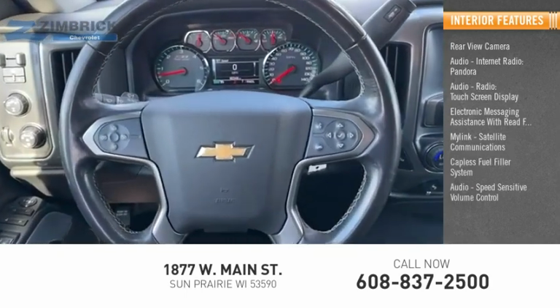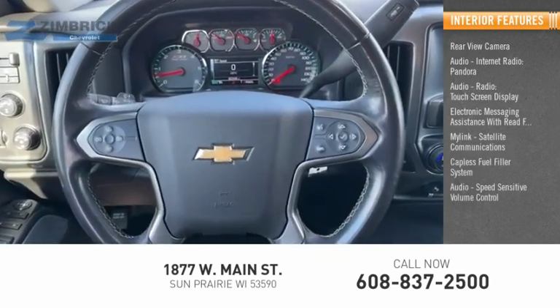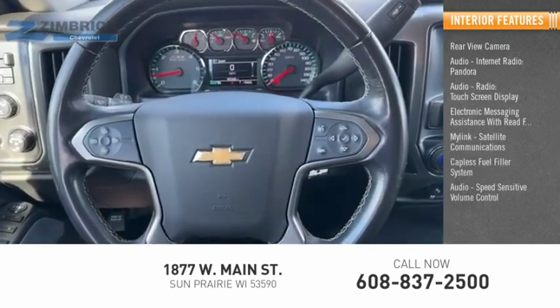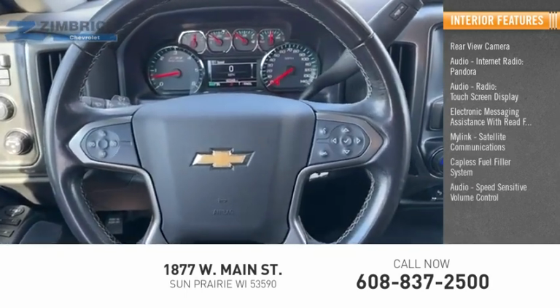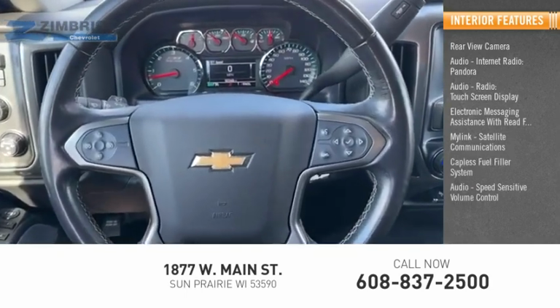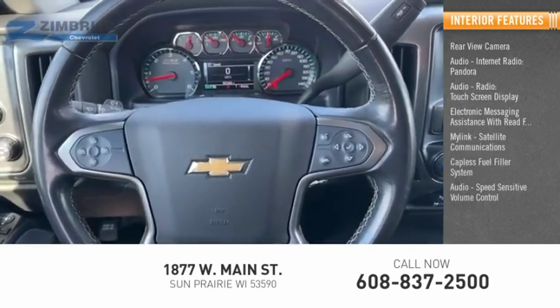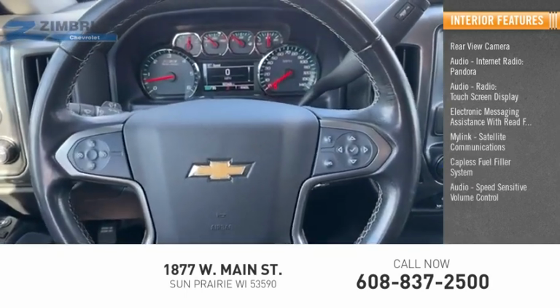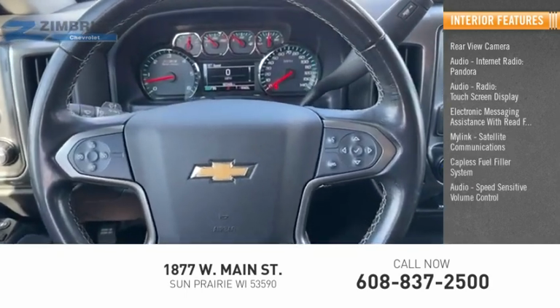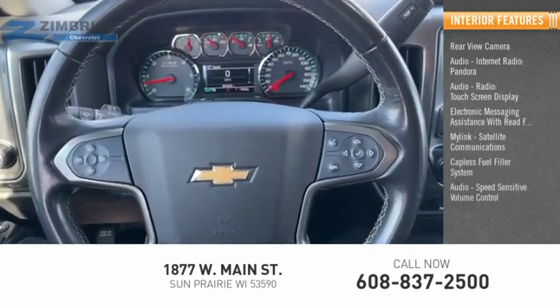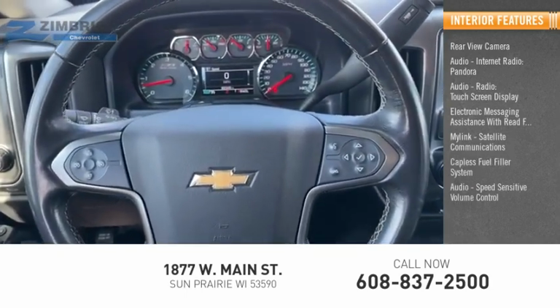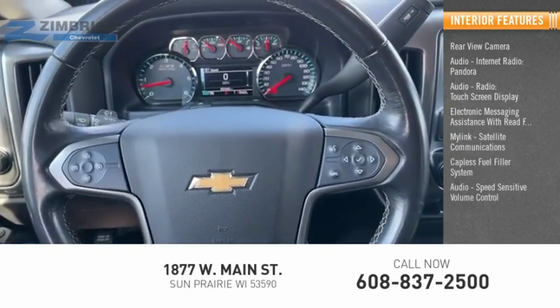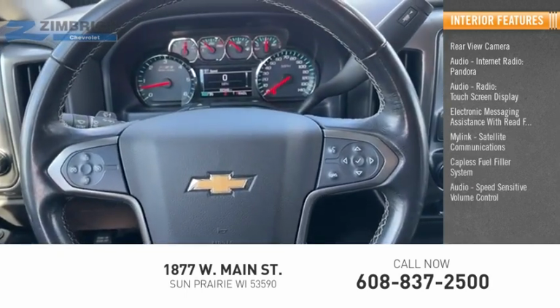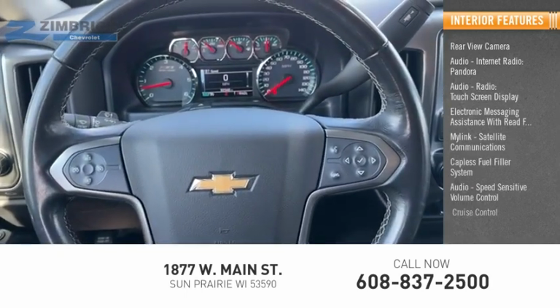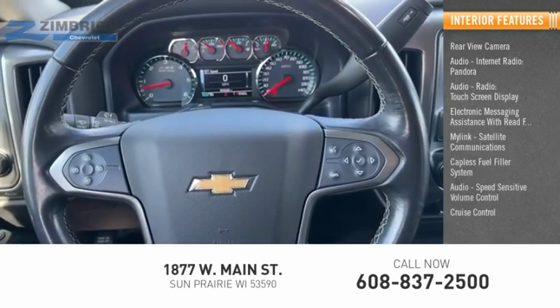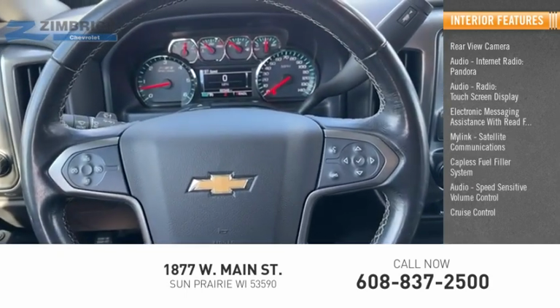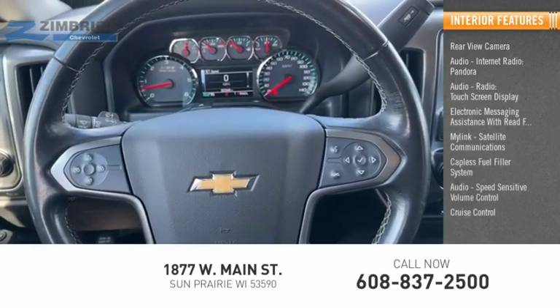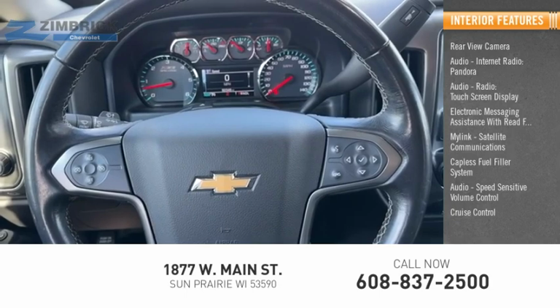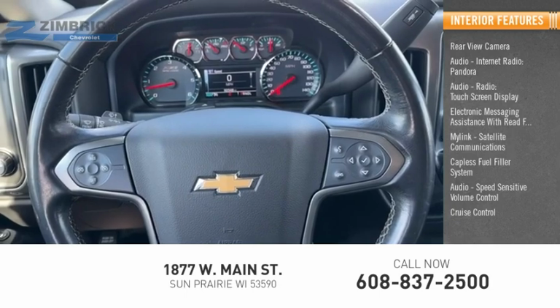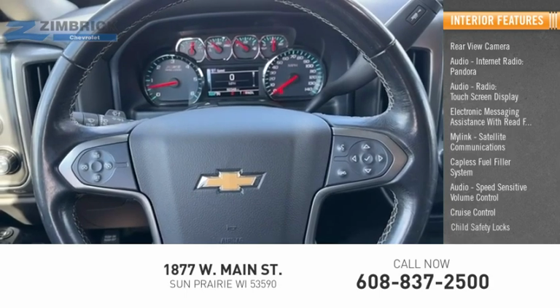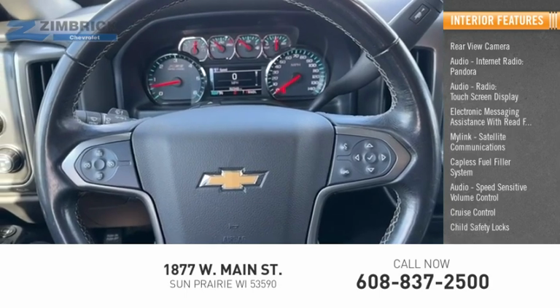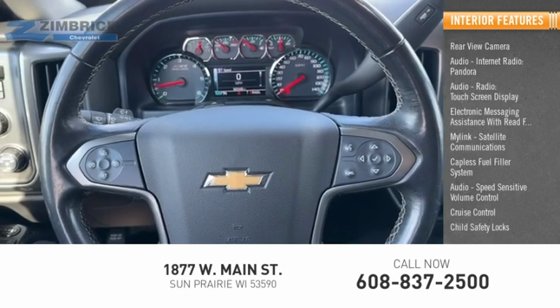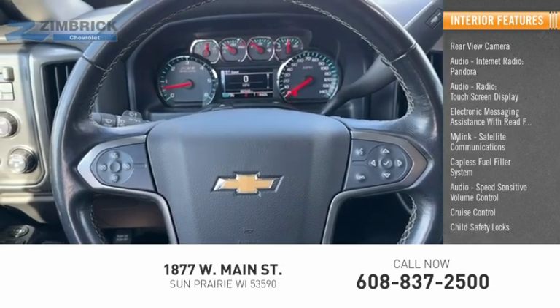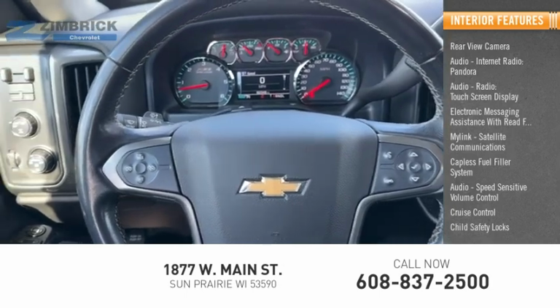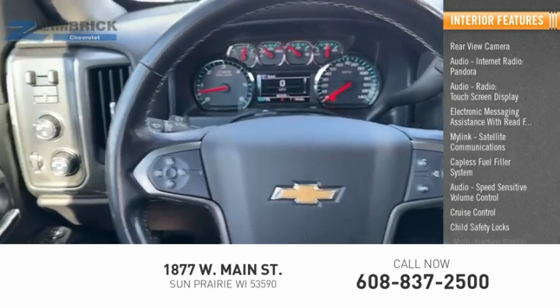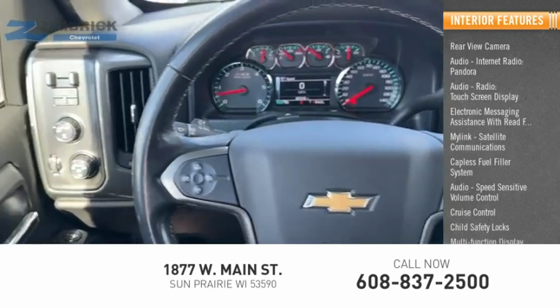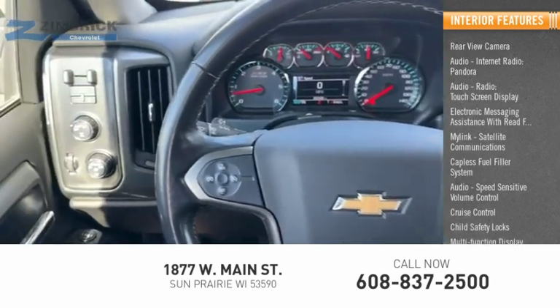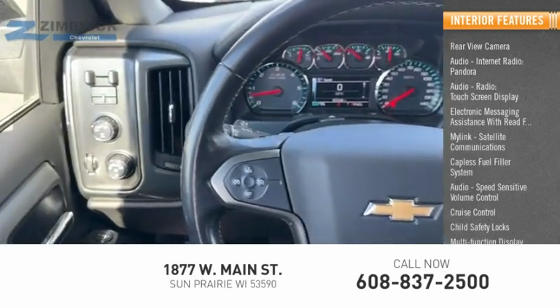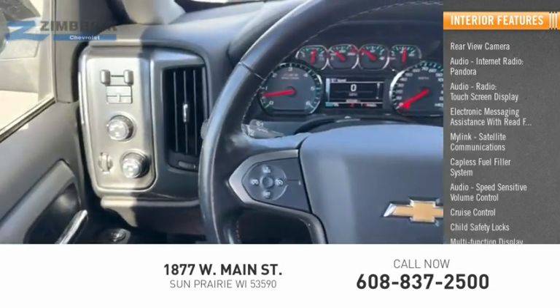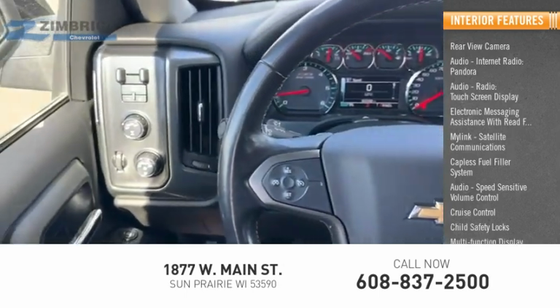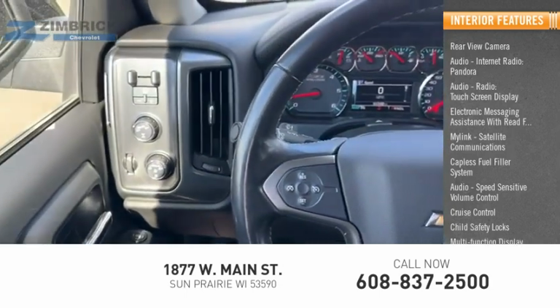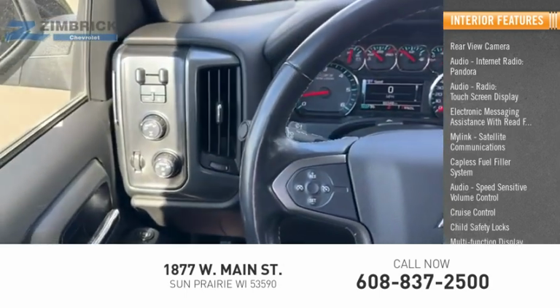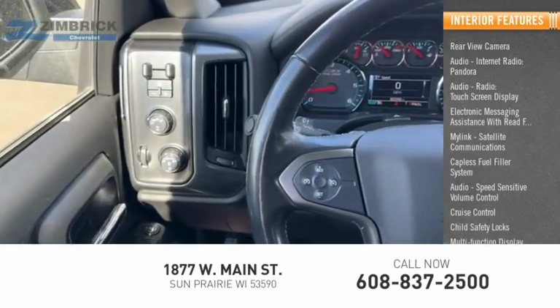Speed sensitive volume control, cruise control, child safety locks, multi-function display.